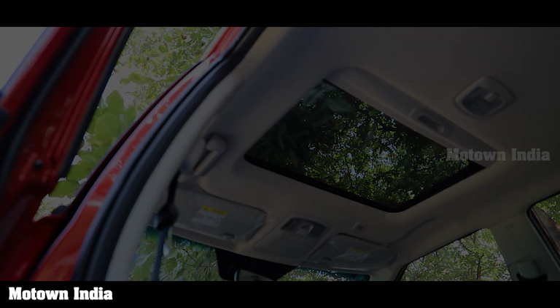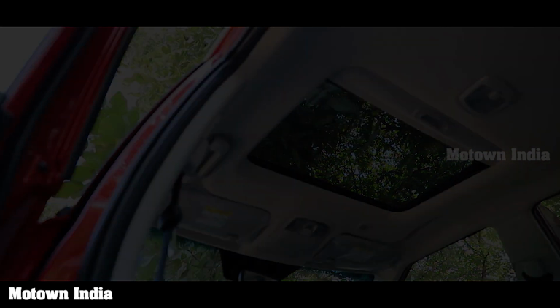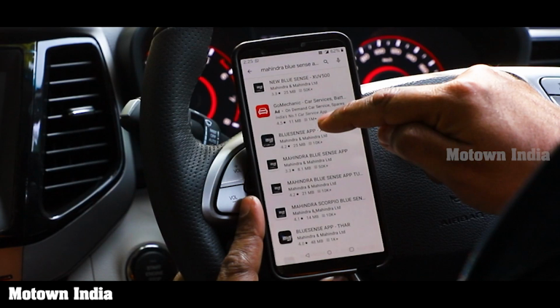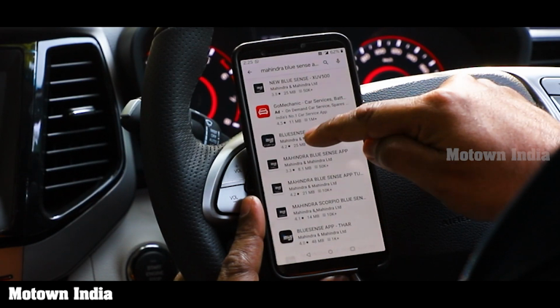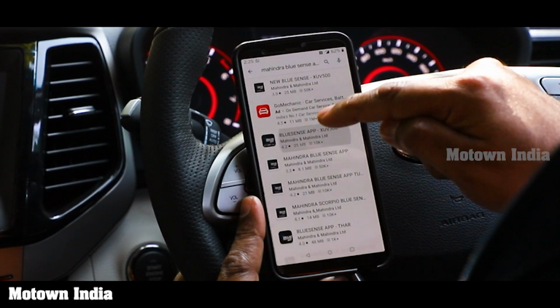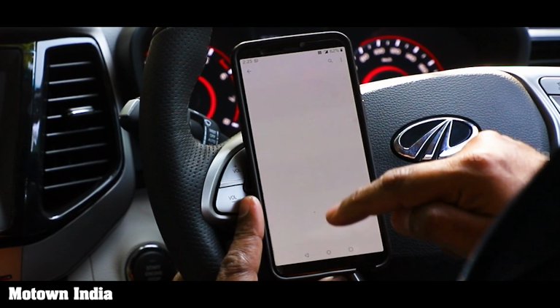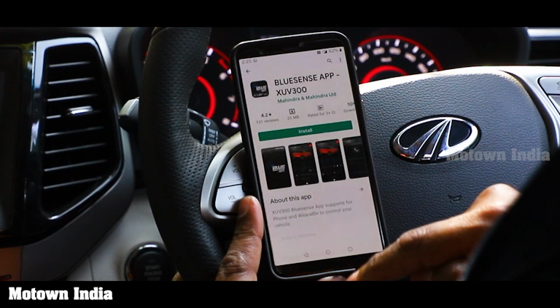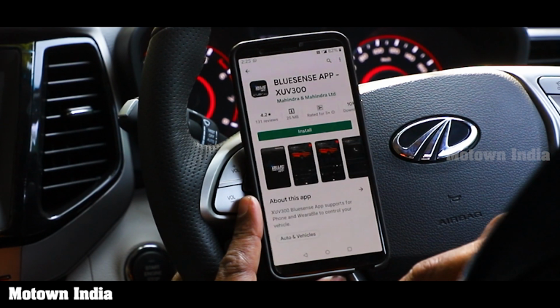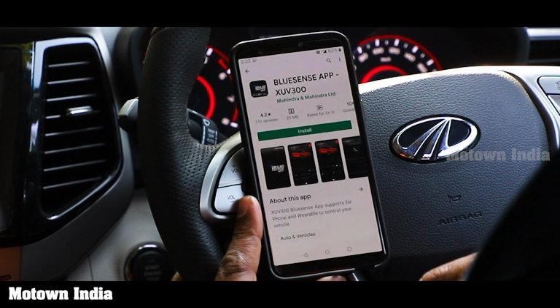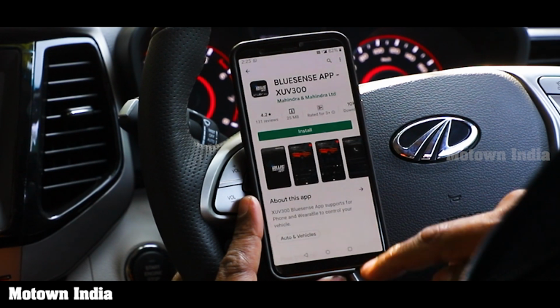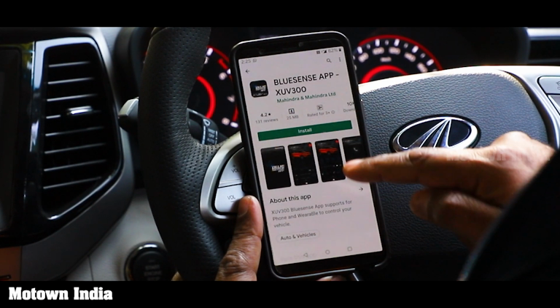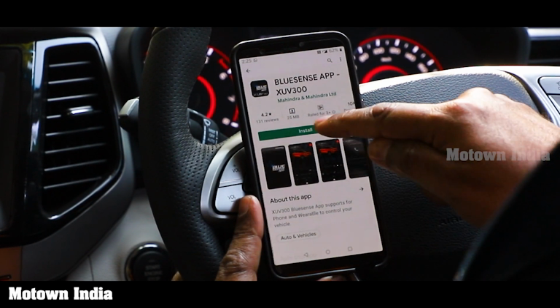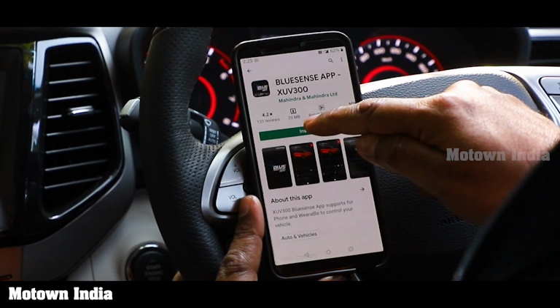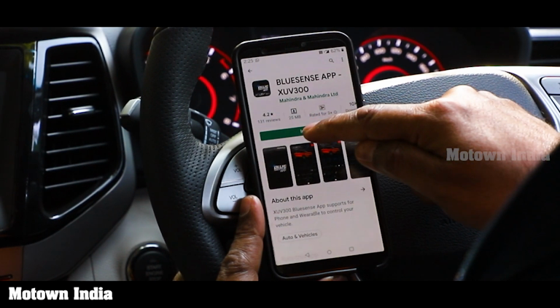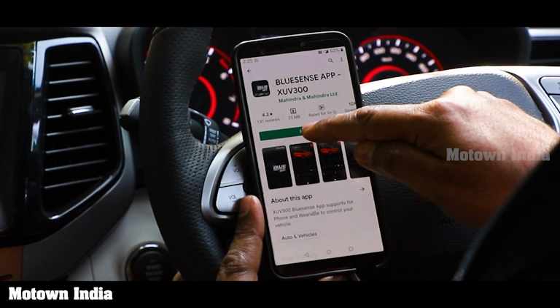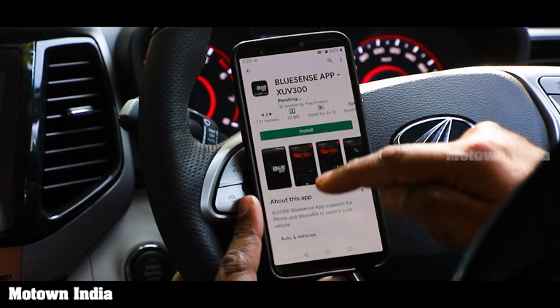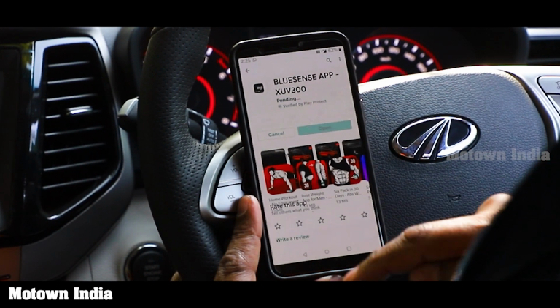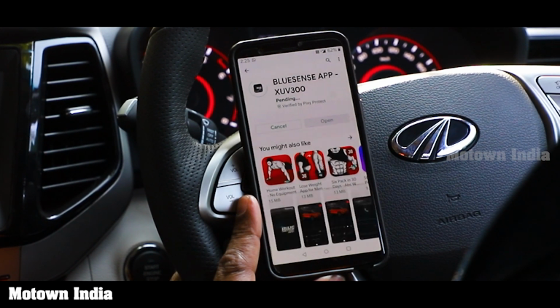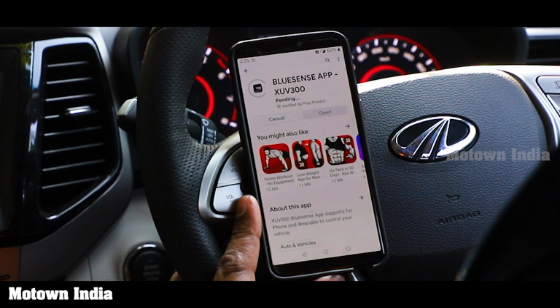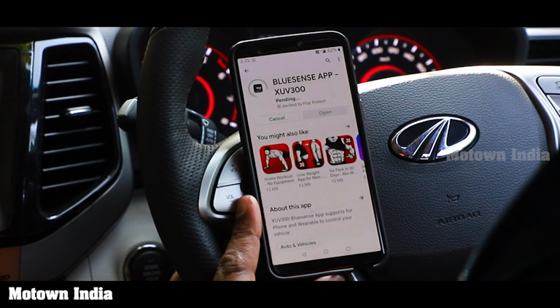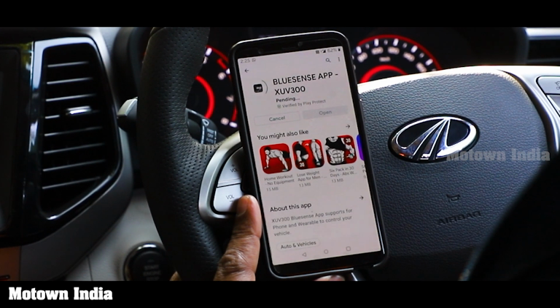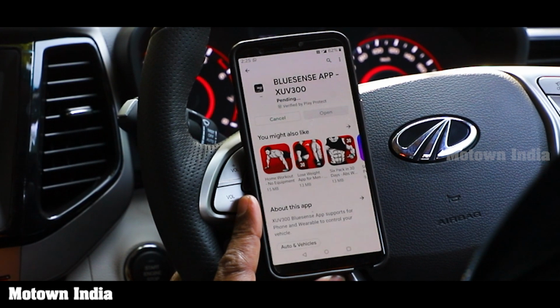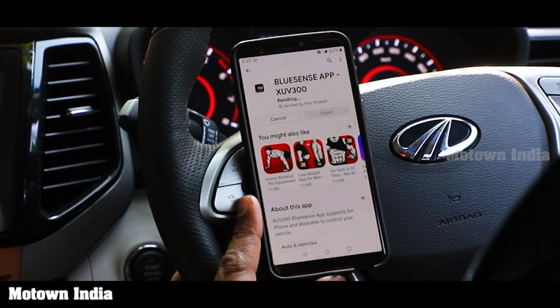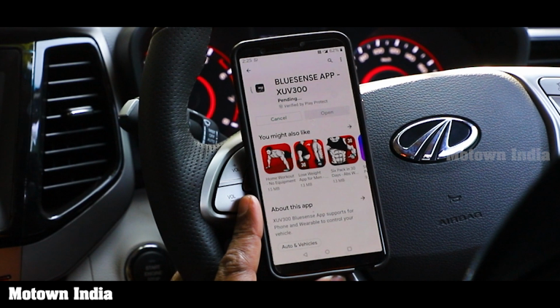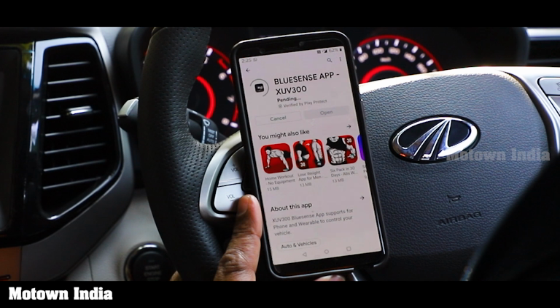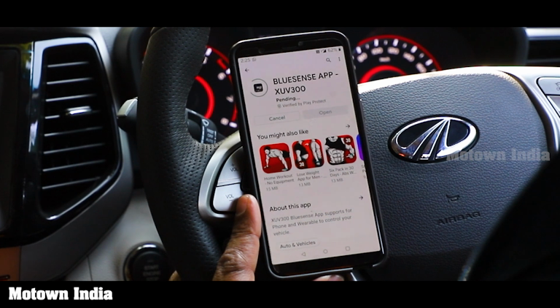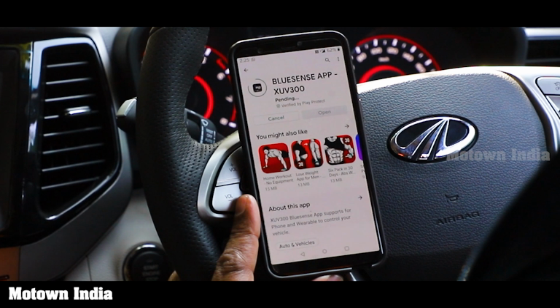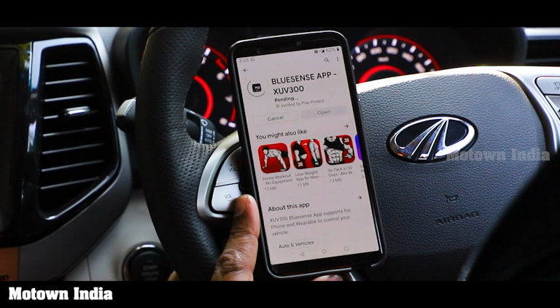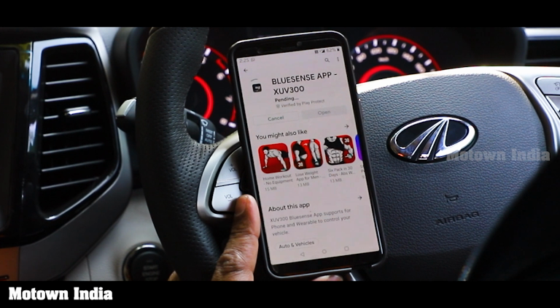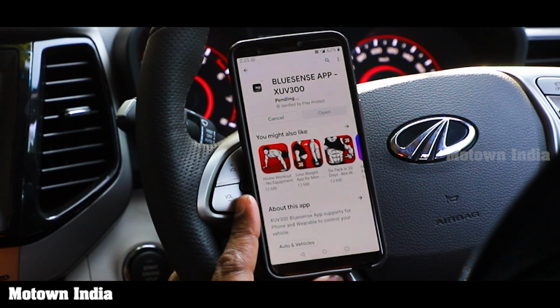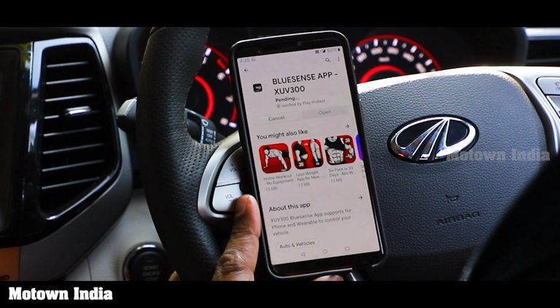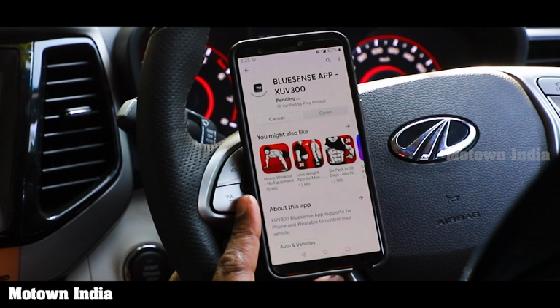Please watch our next video on the exciting BlueSense Plus connected technology.